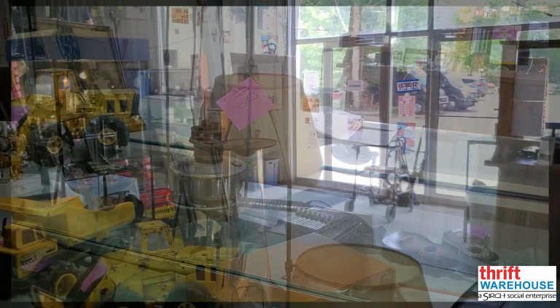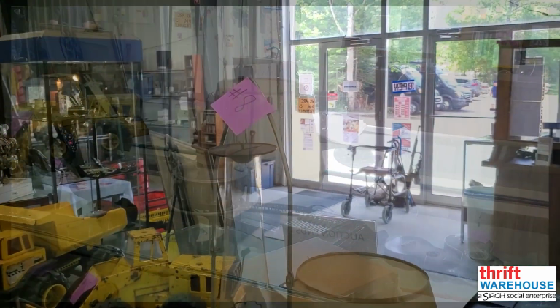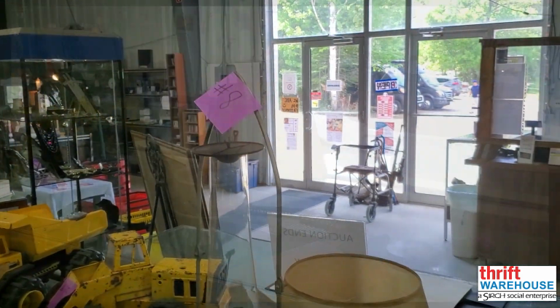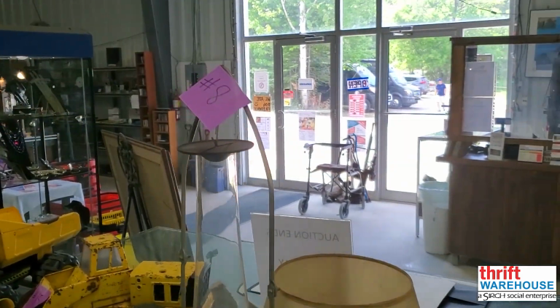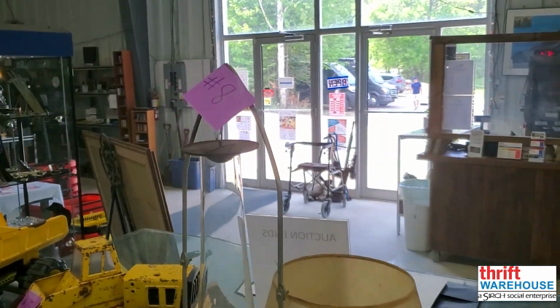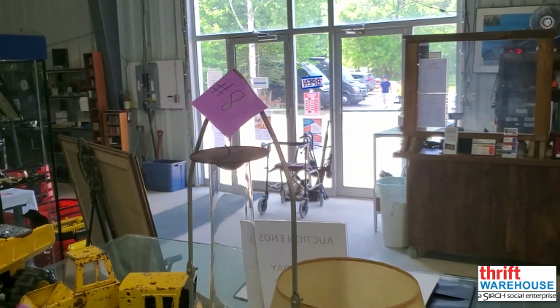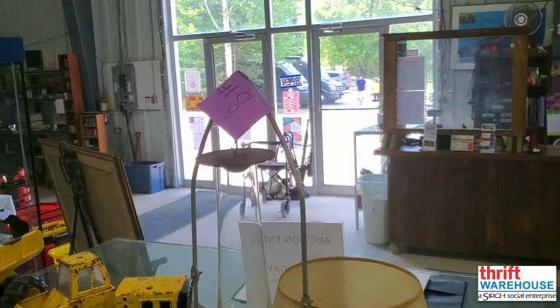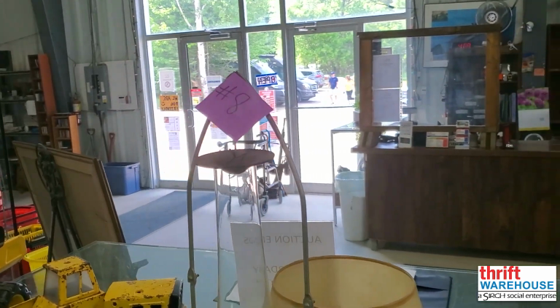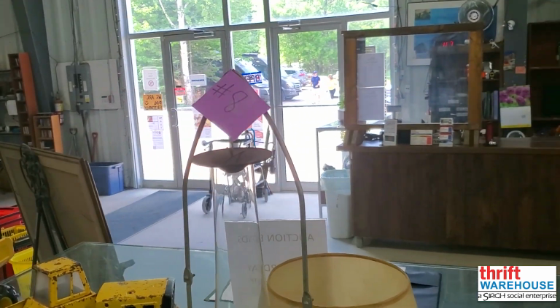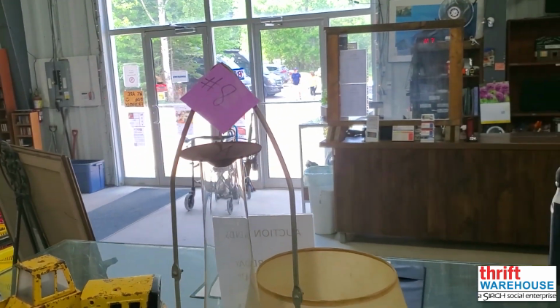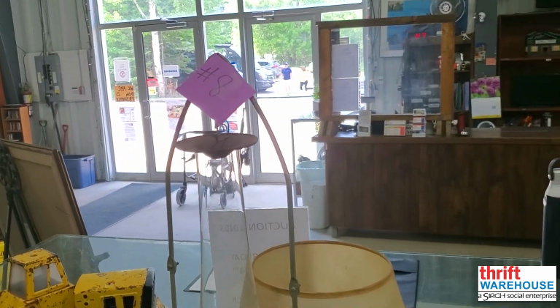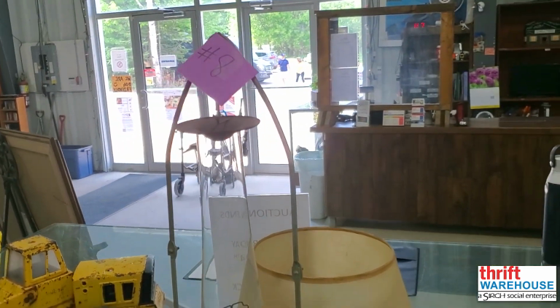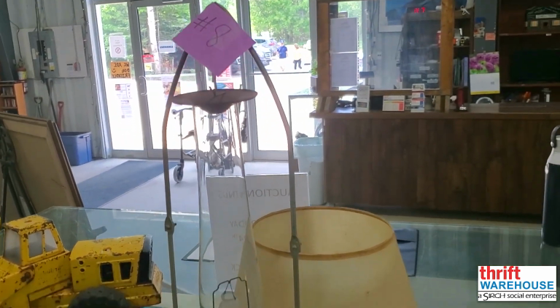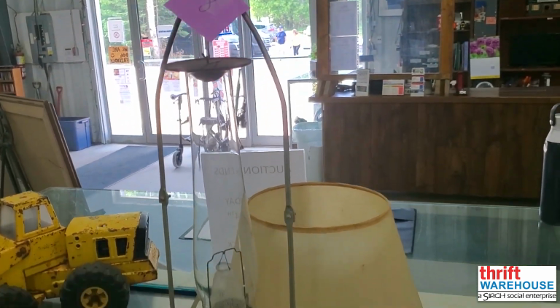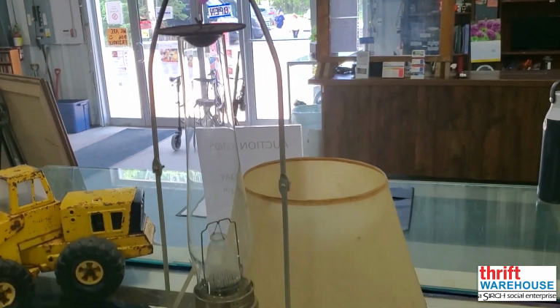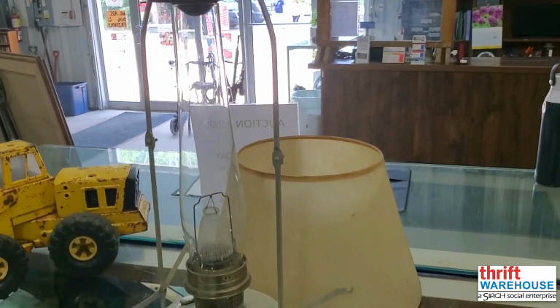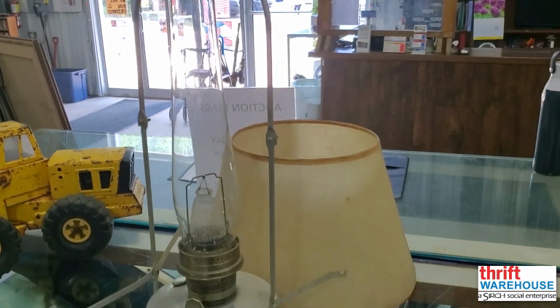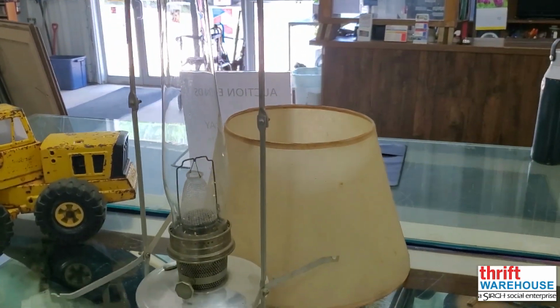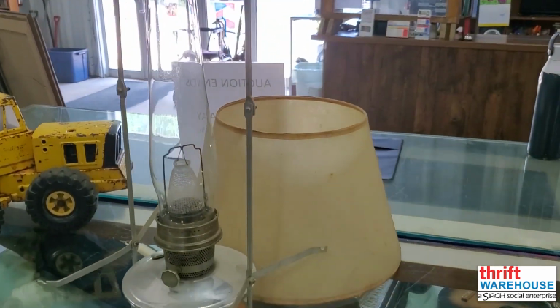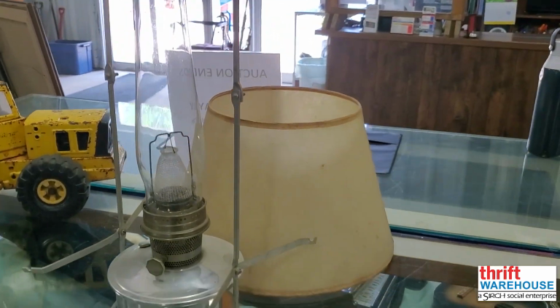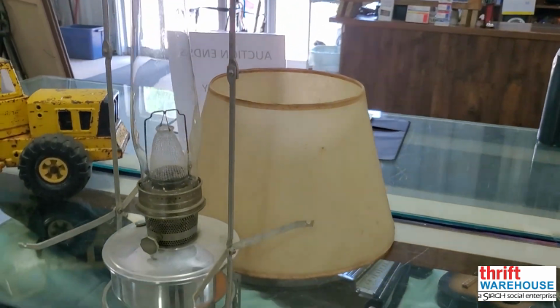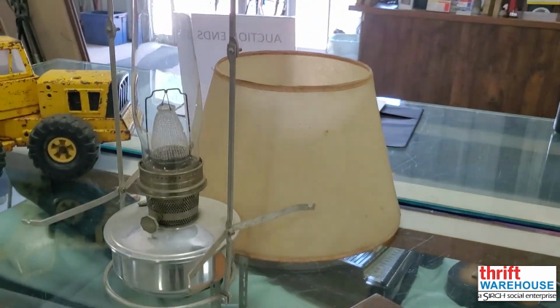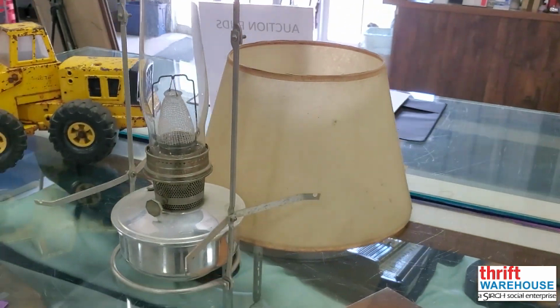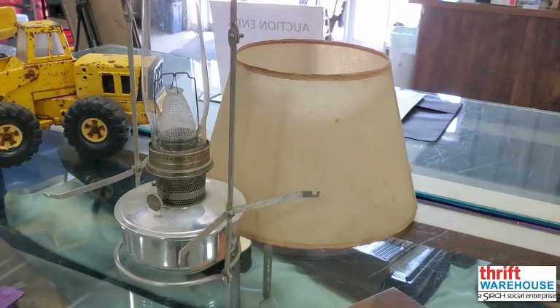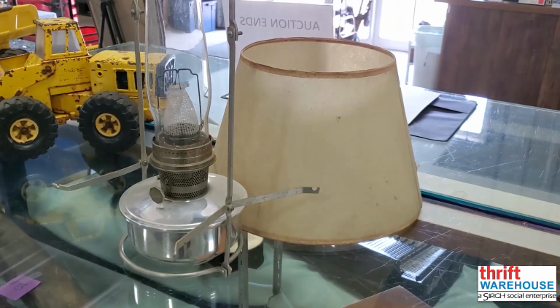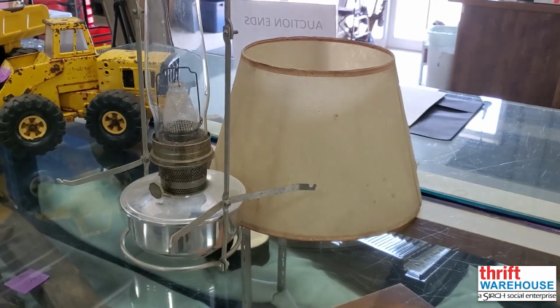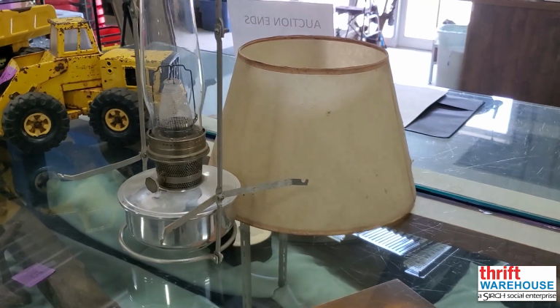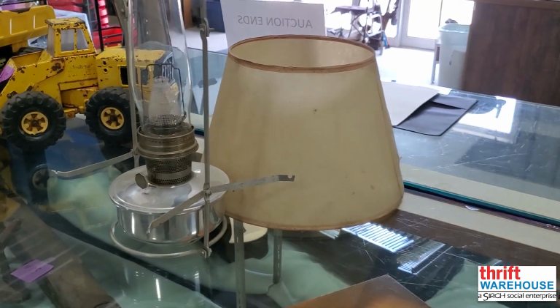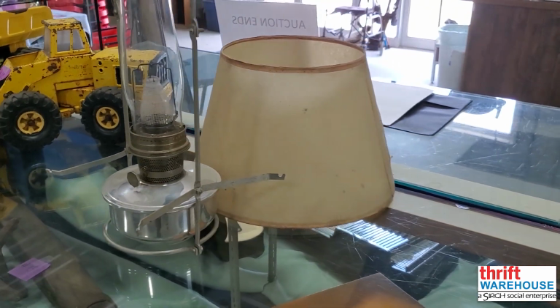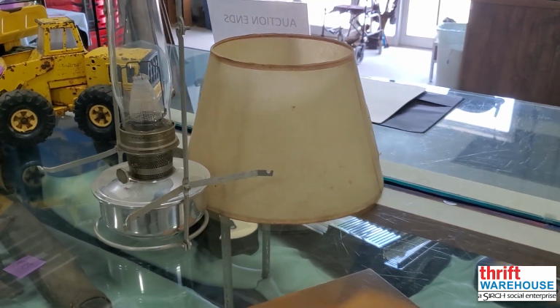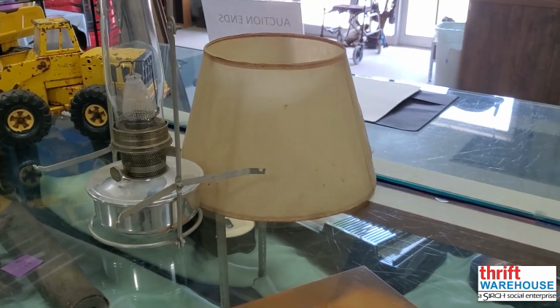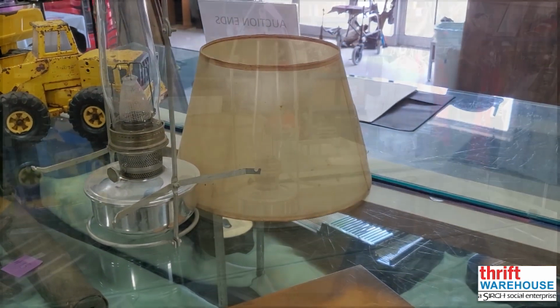This vintage nautical oil lamp is our lot number eight. It's a brilliant way — pun intended — to decorate a room.